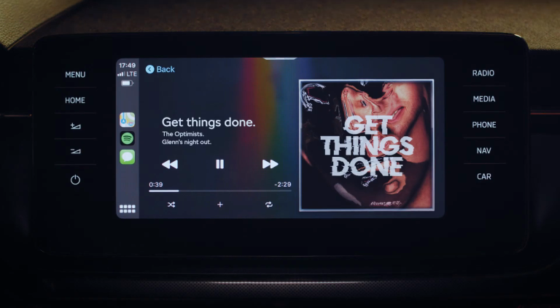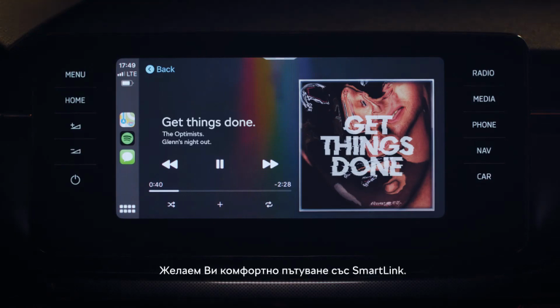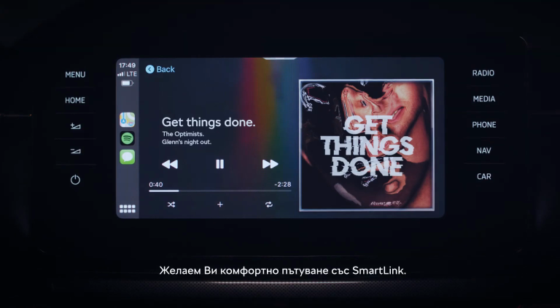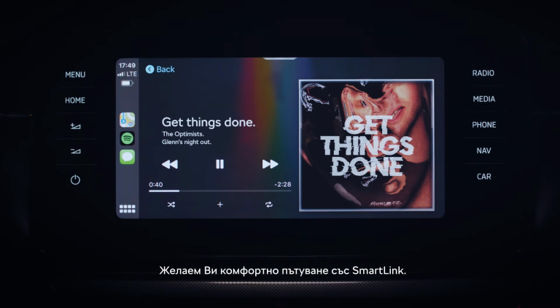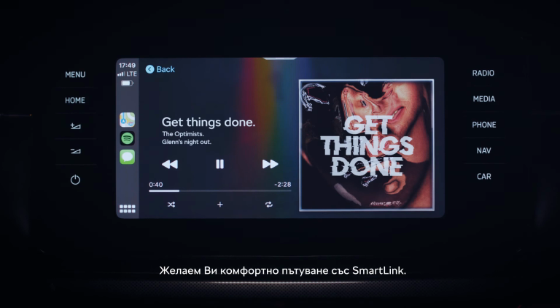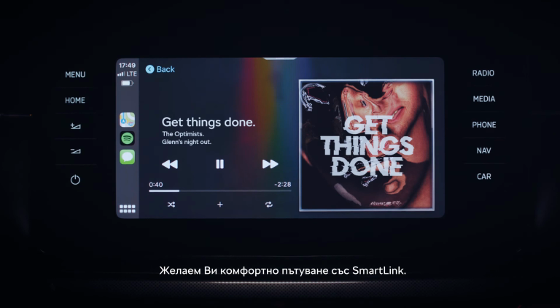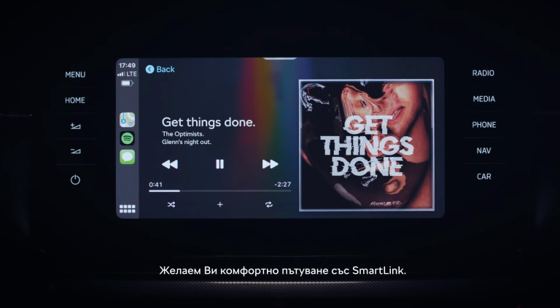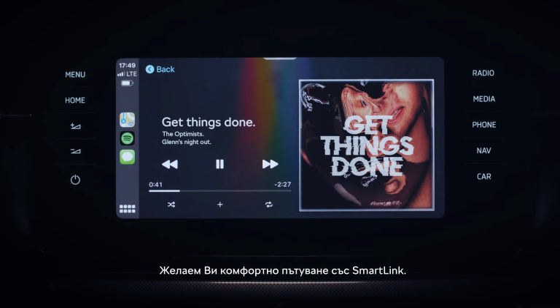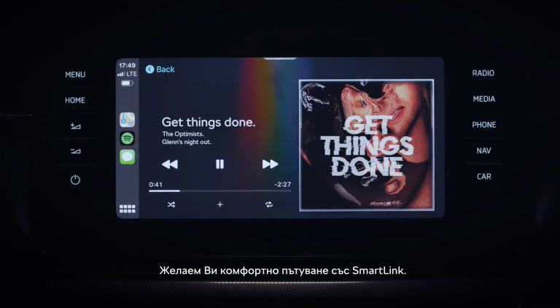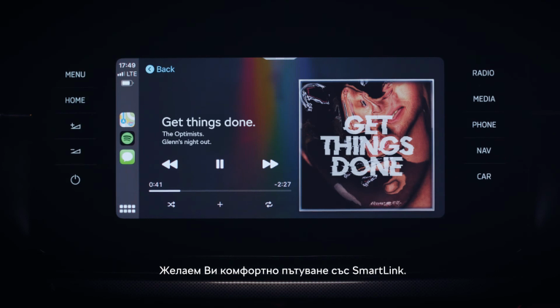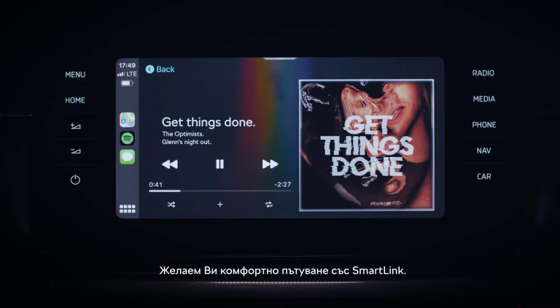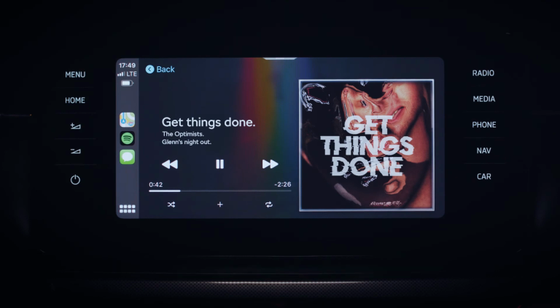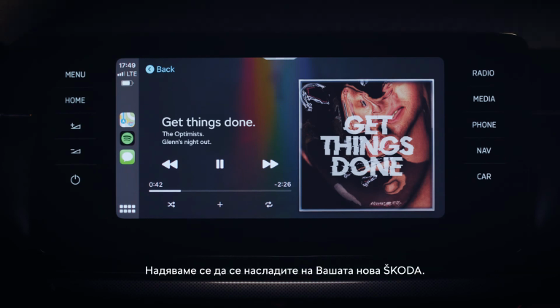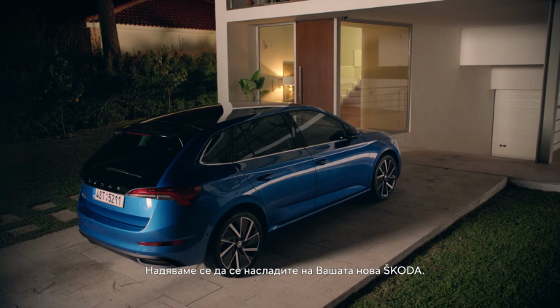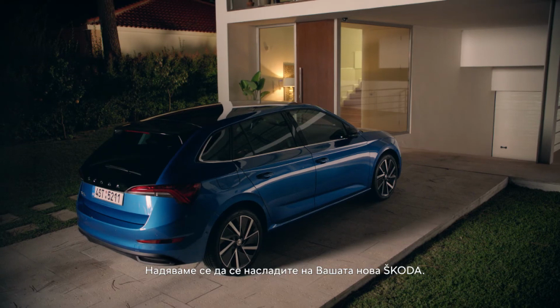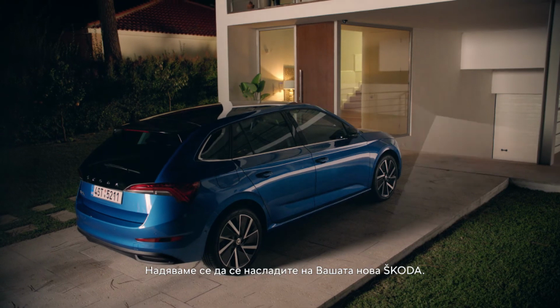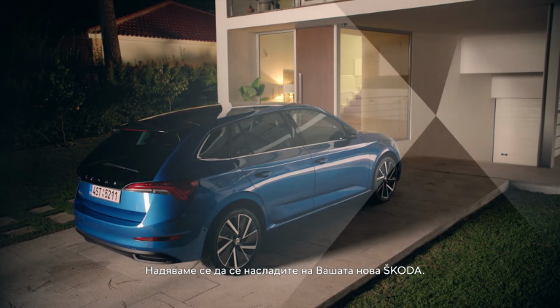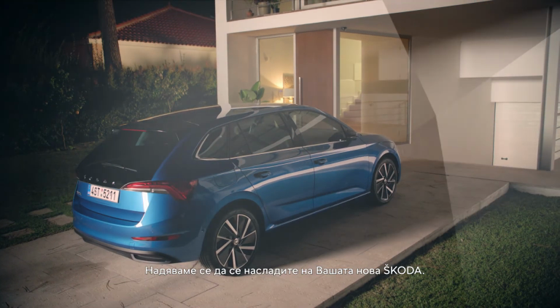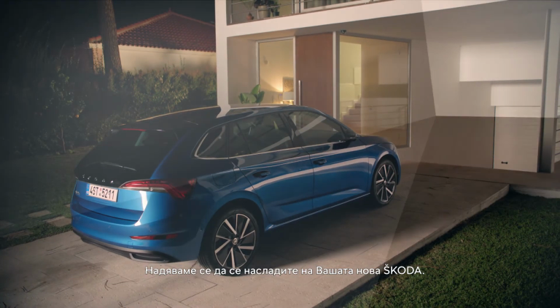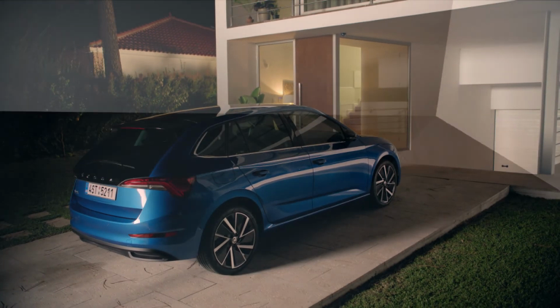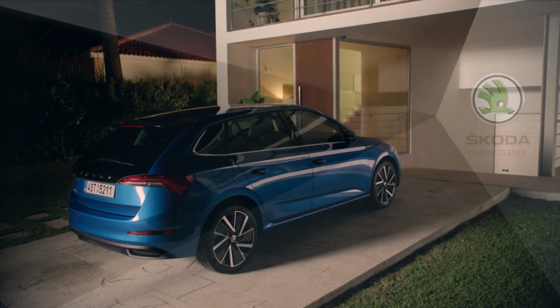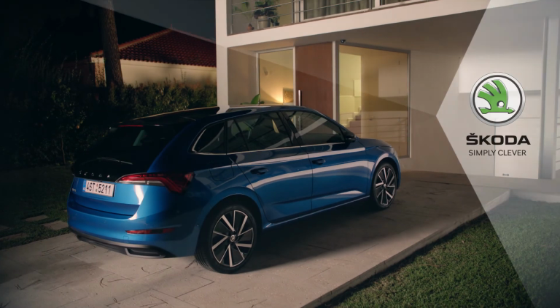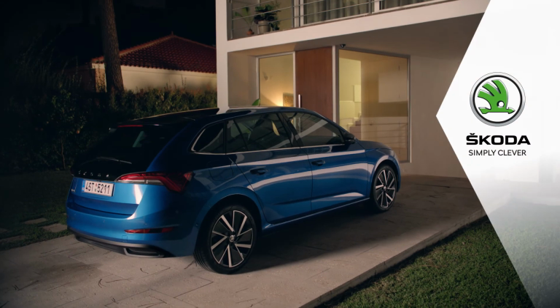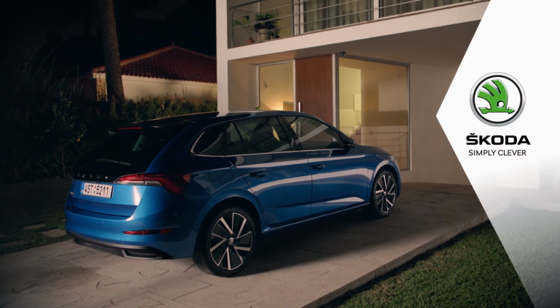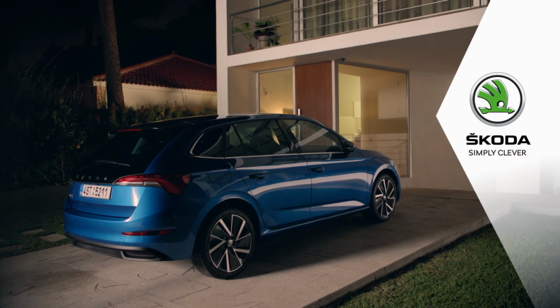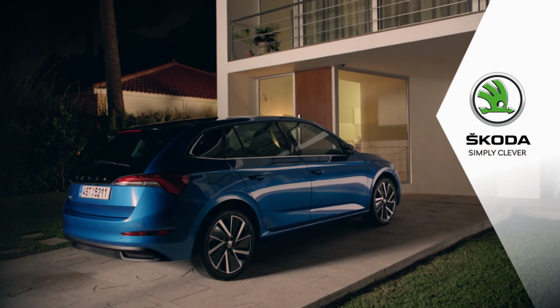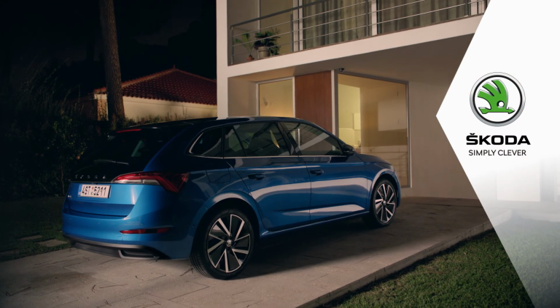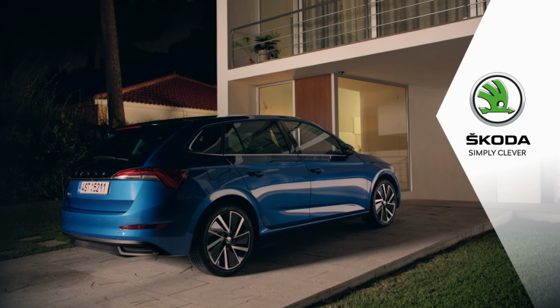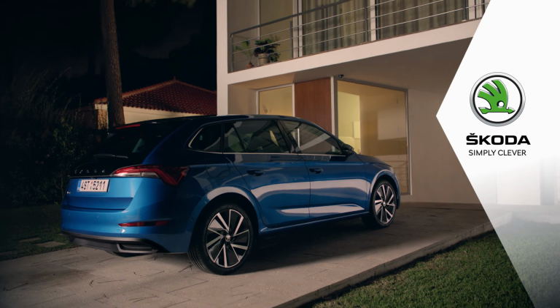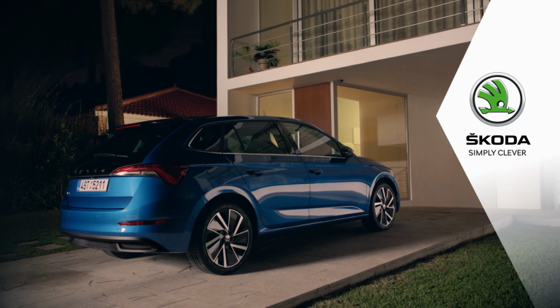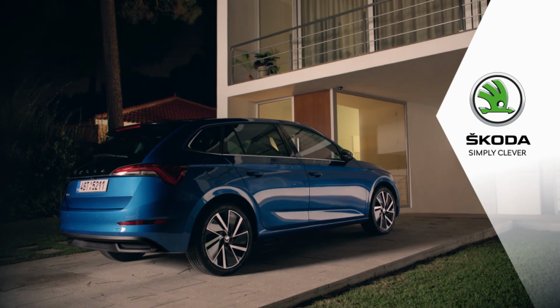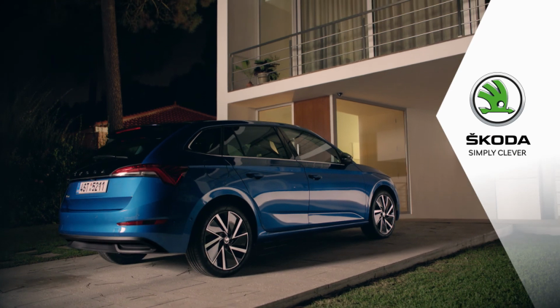We wish you a comfortable journey with SmartLink and we hope you're enjoying your new Skoda. Skoda. Simply clever.